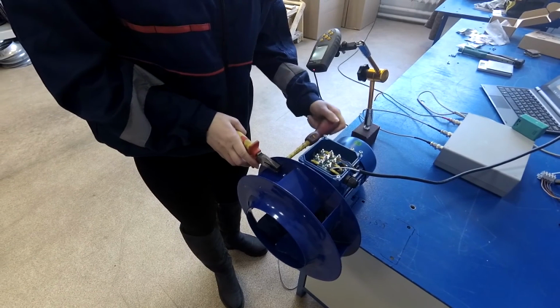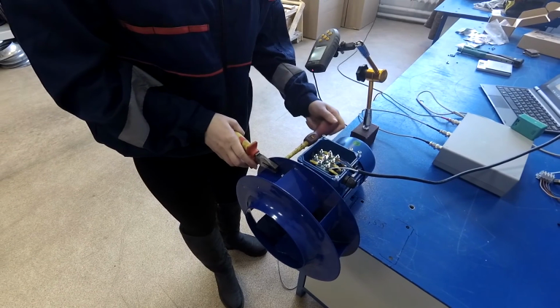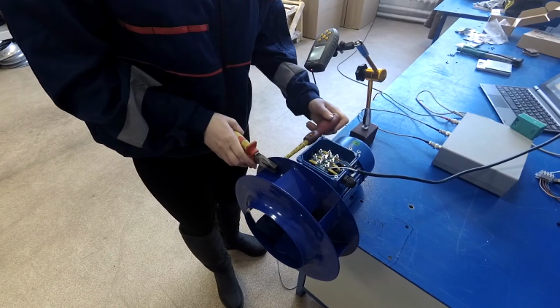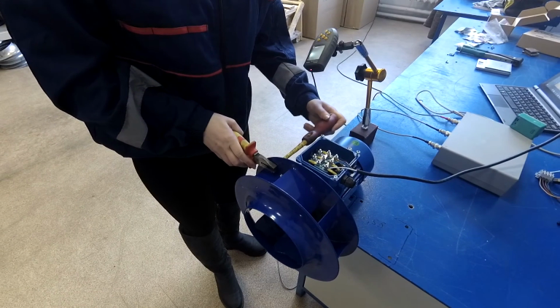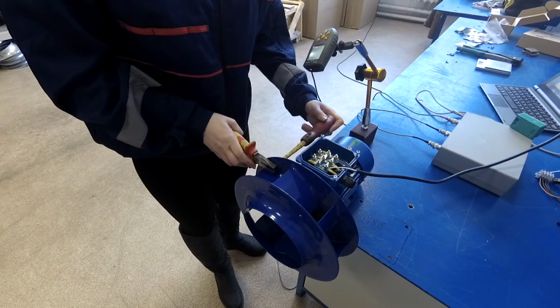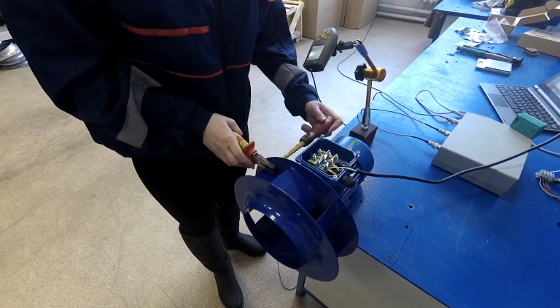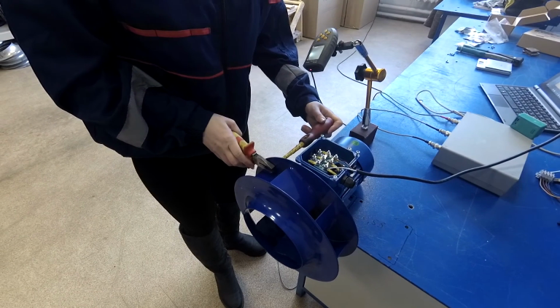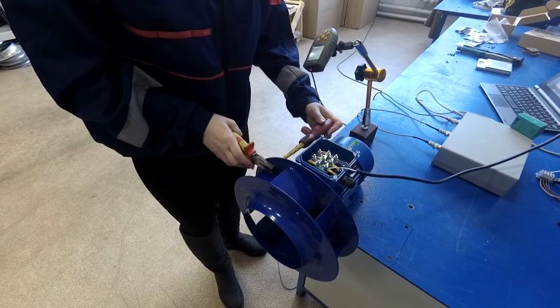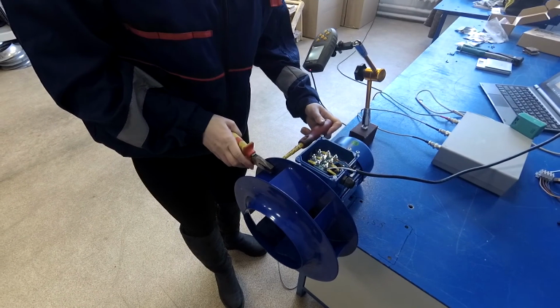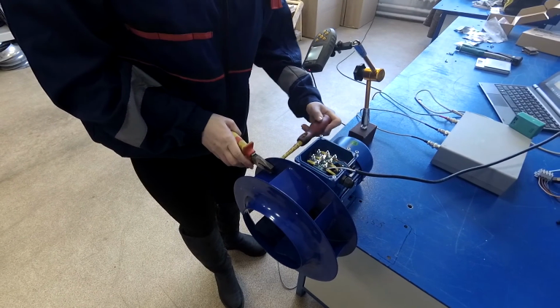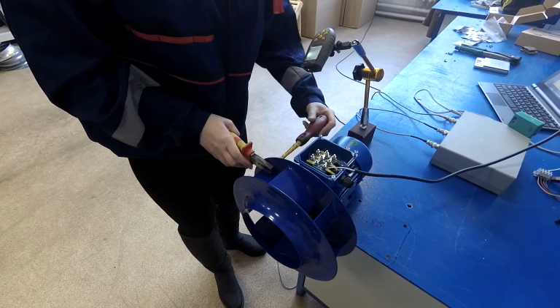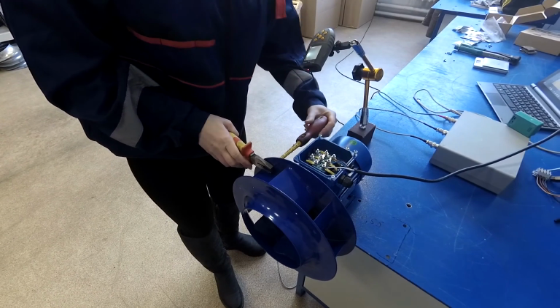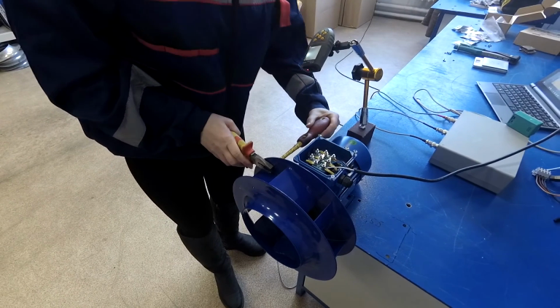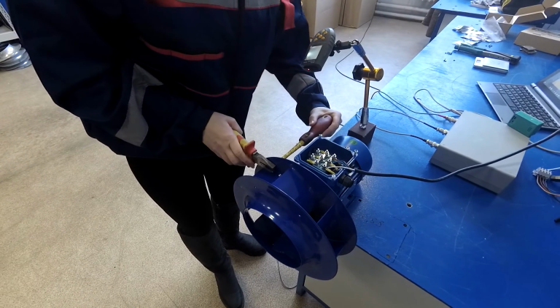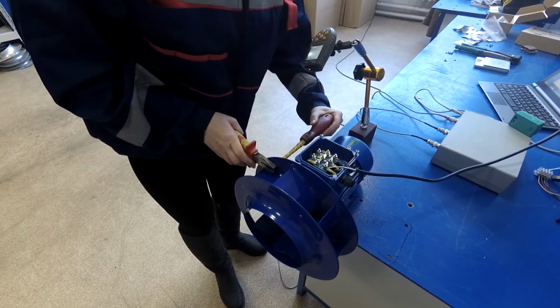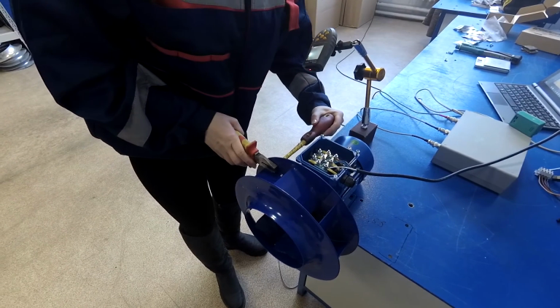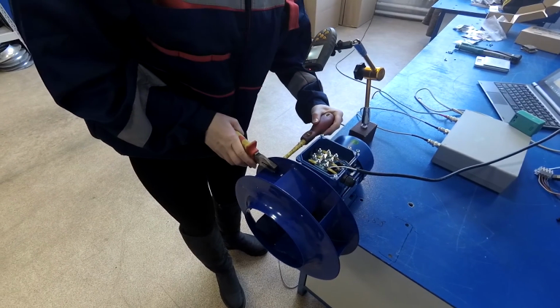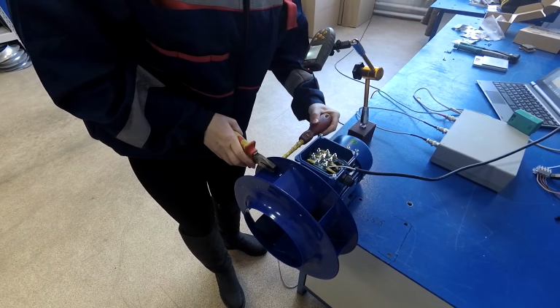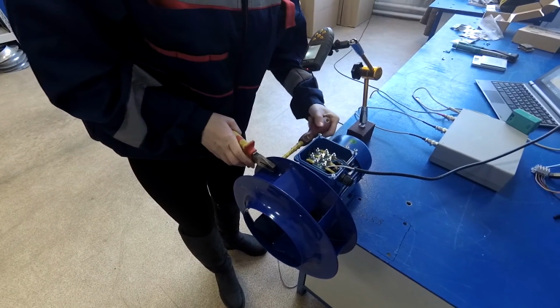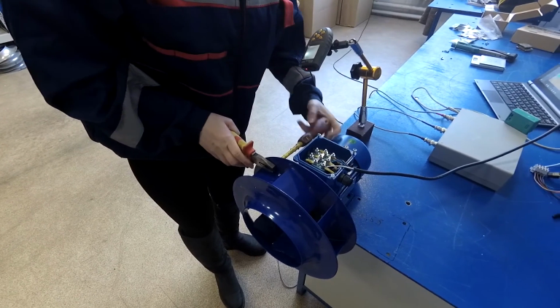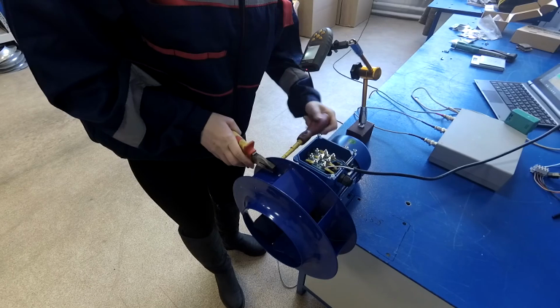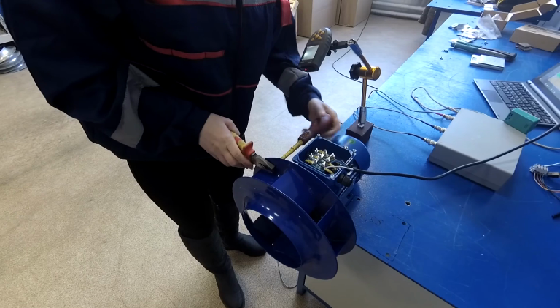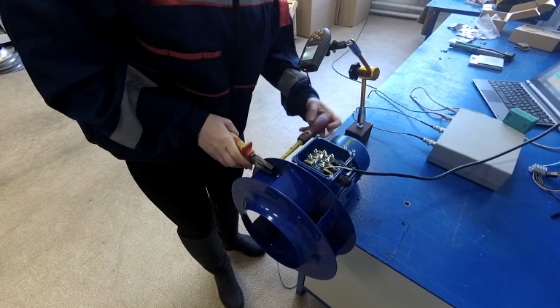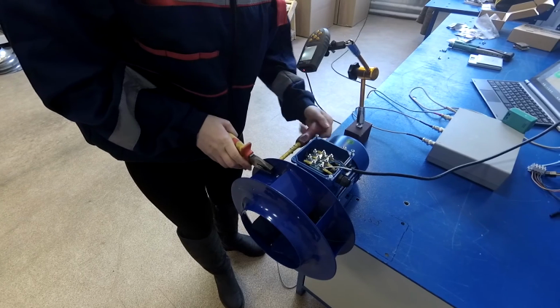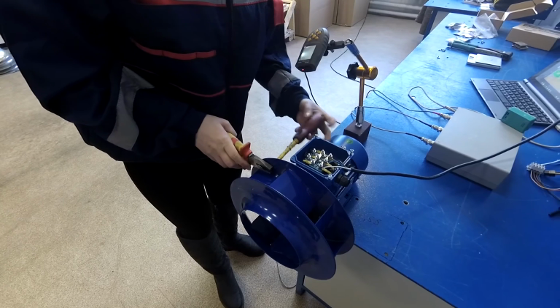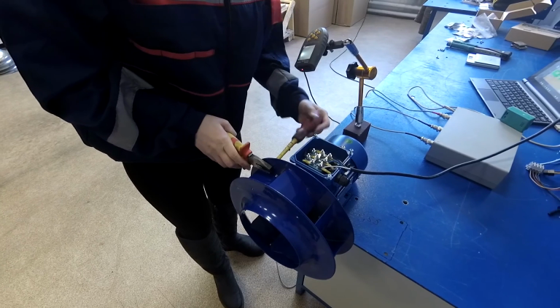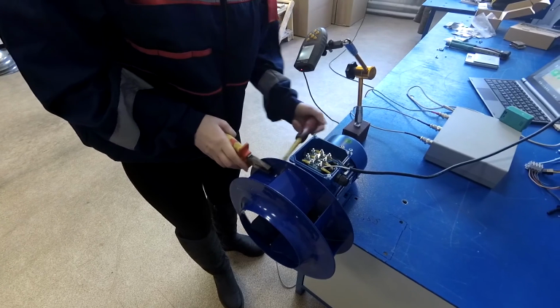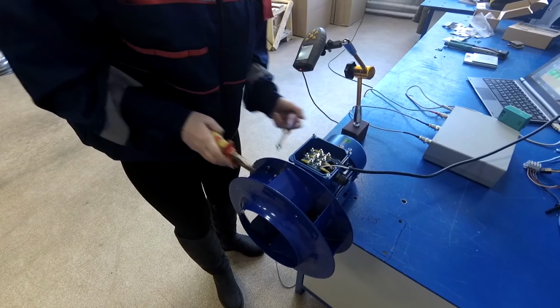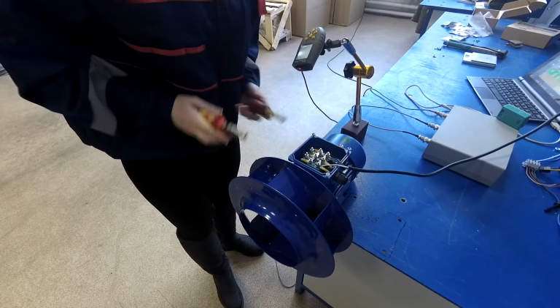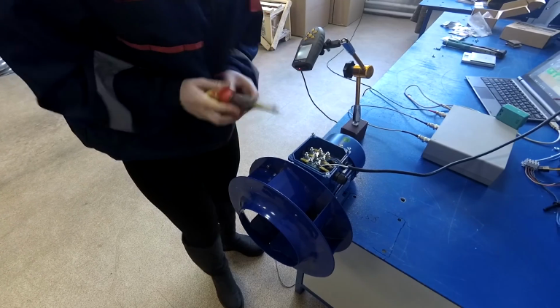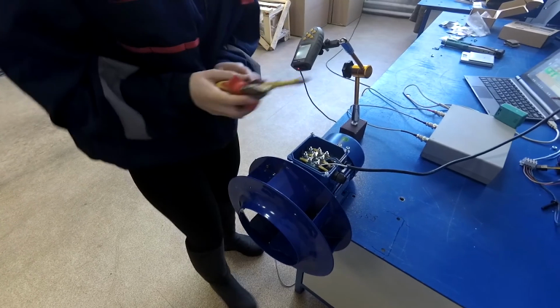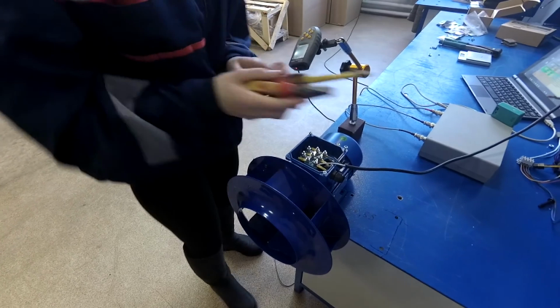We remove the trial mass and install the necessary weight at the specified points.